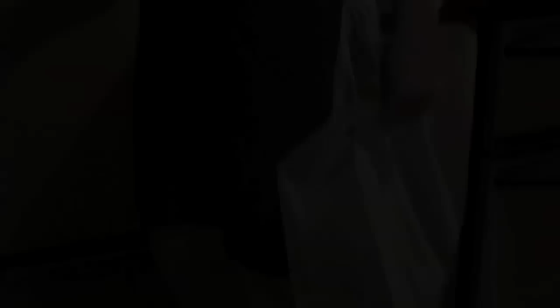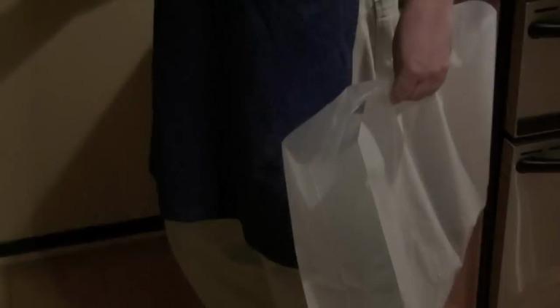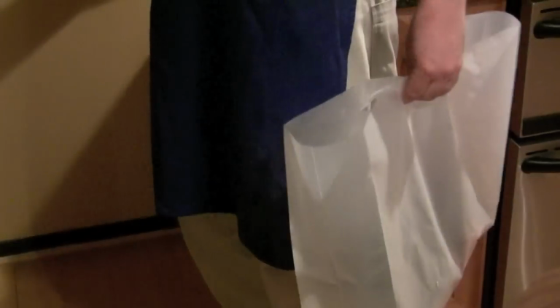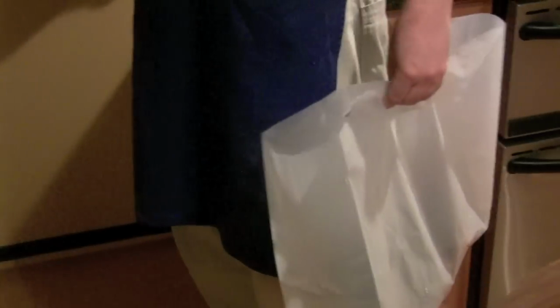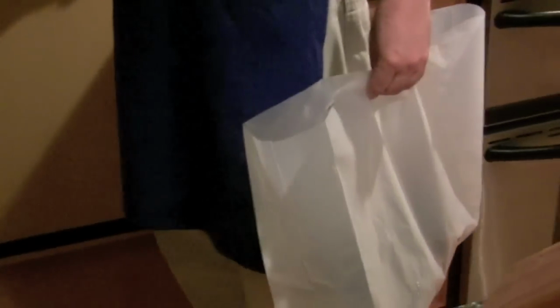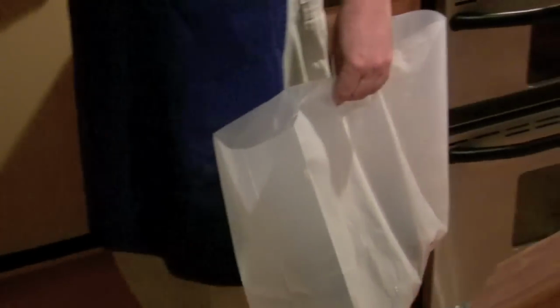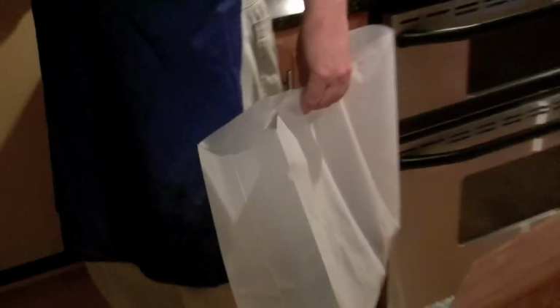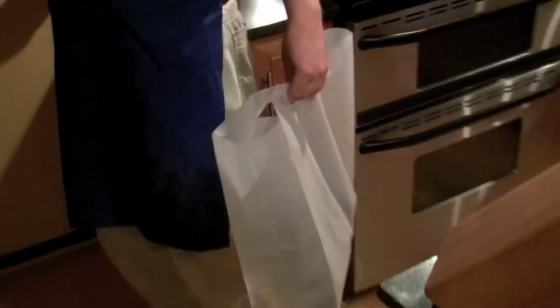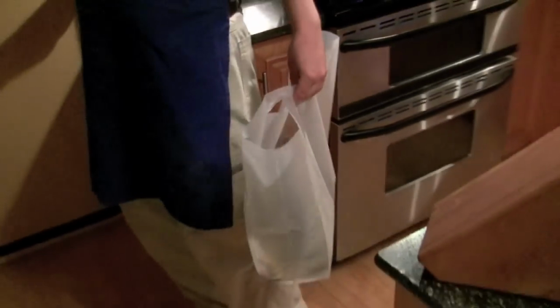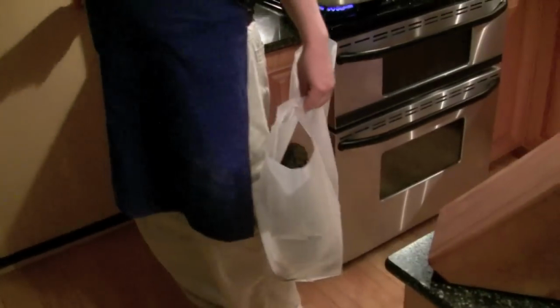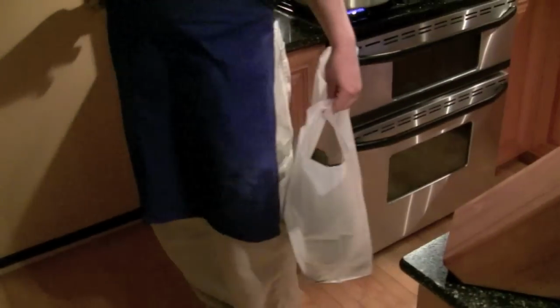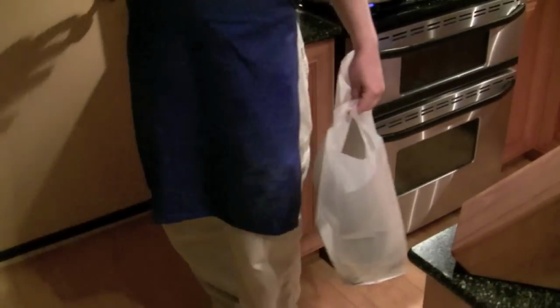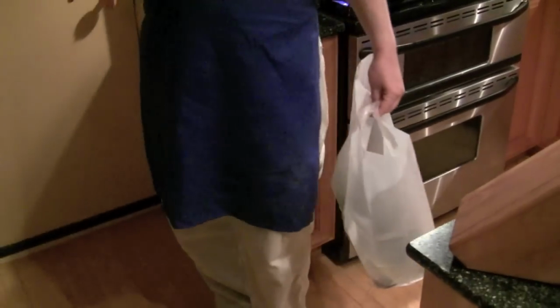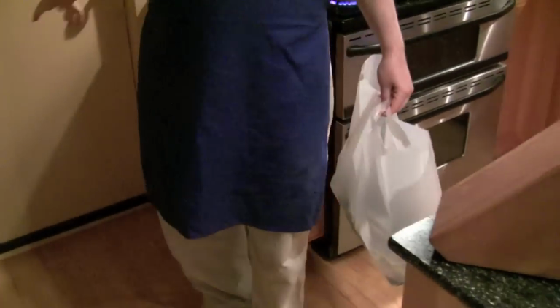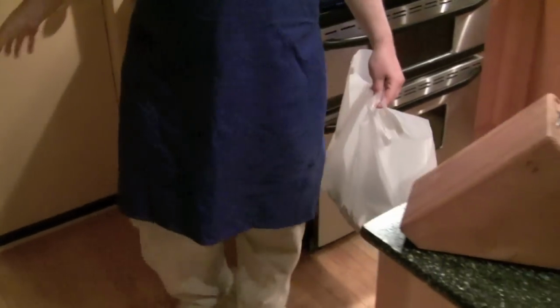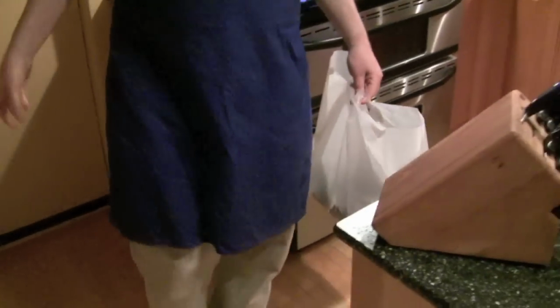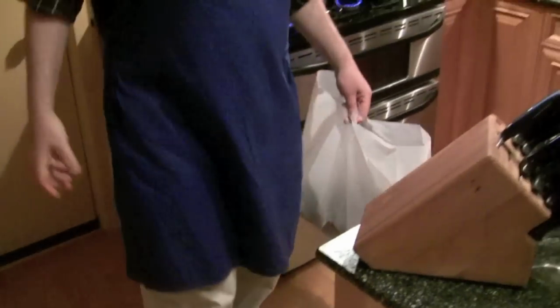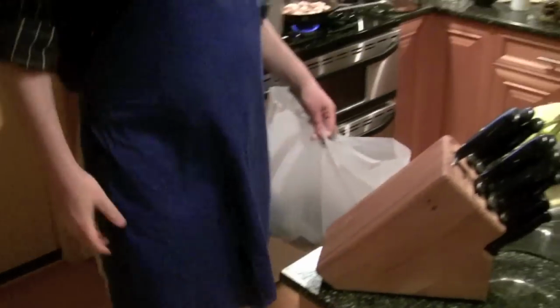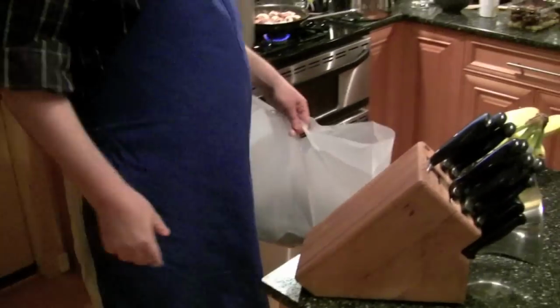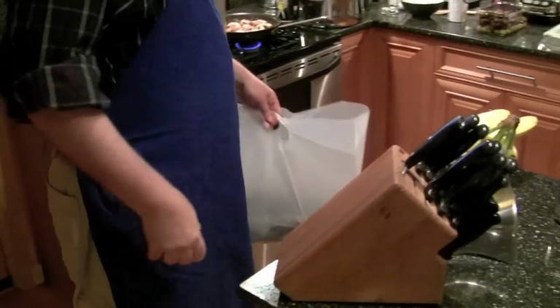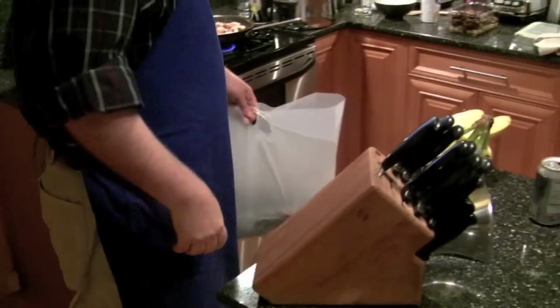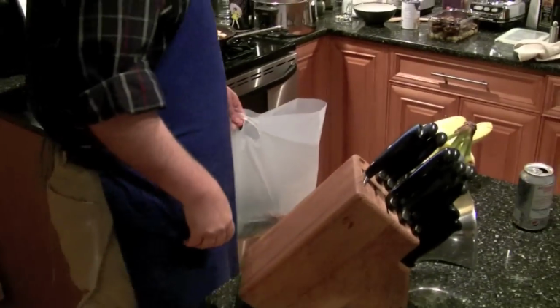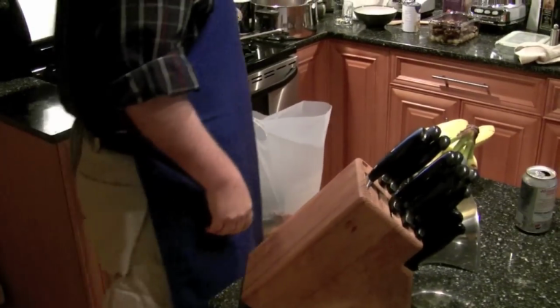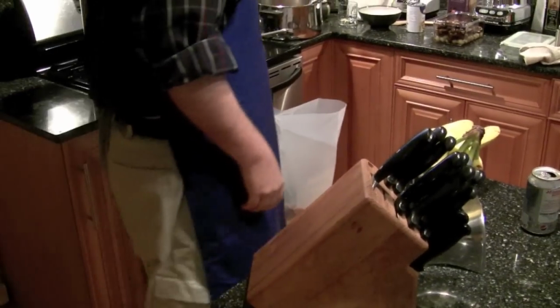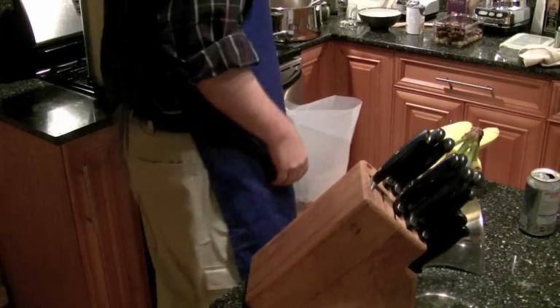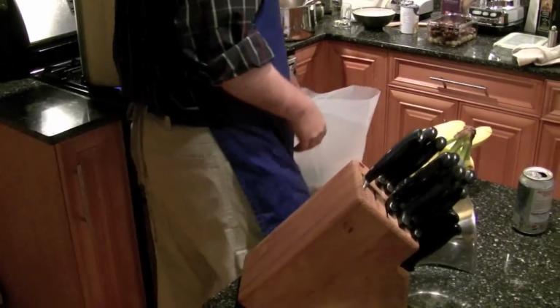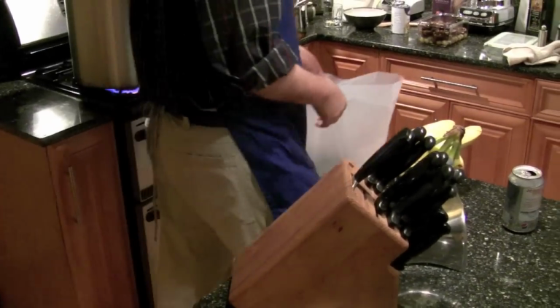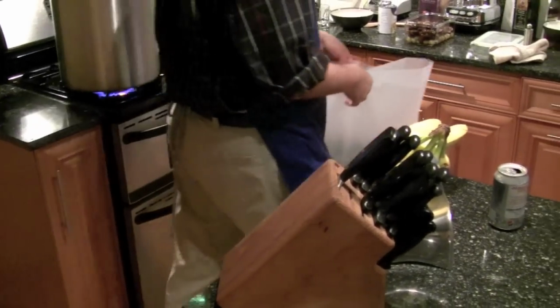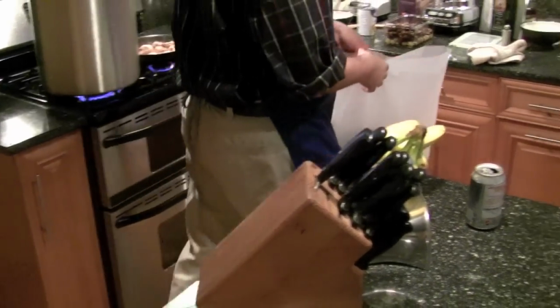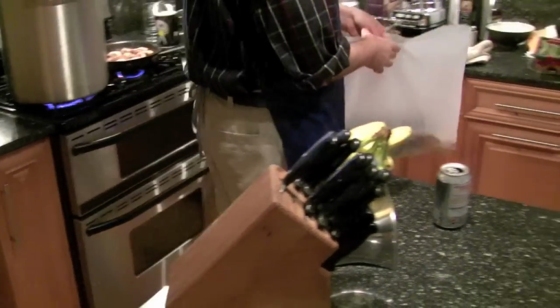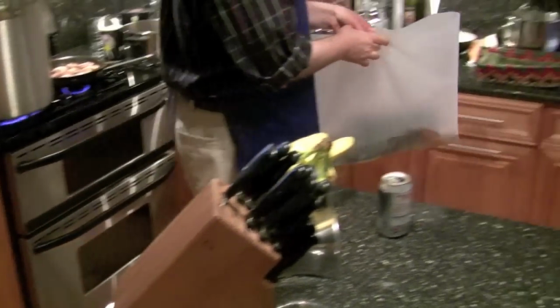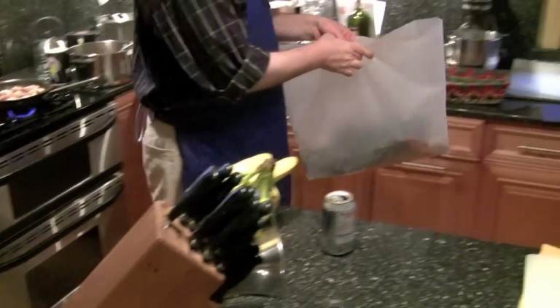Waterproof? They are waterproof. They're our little friends.